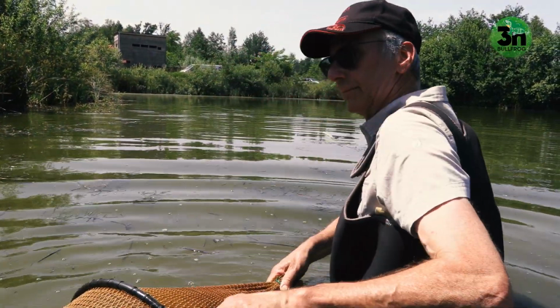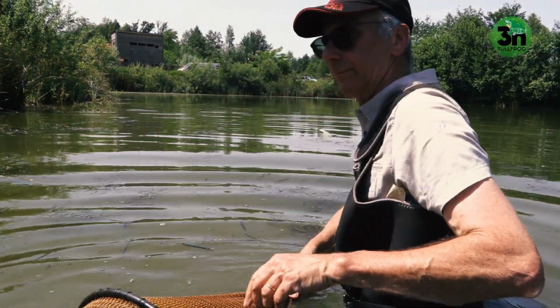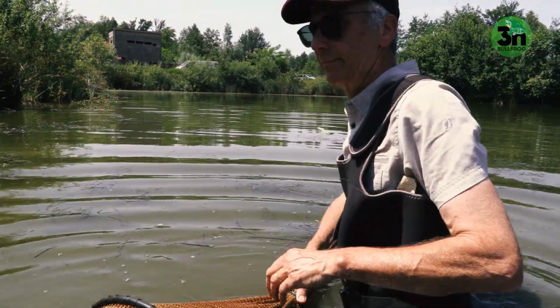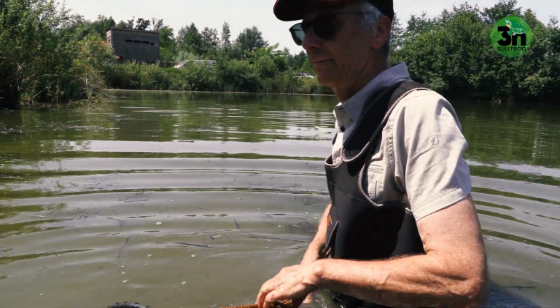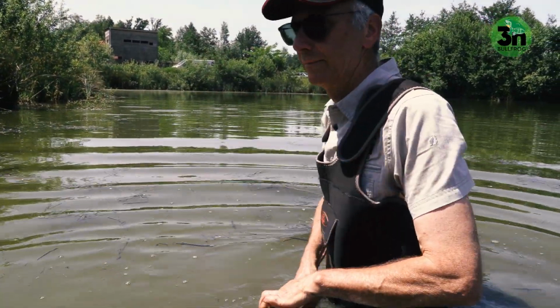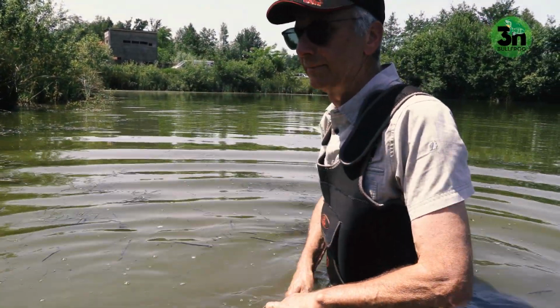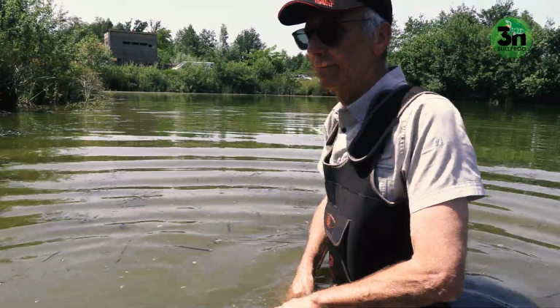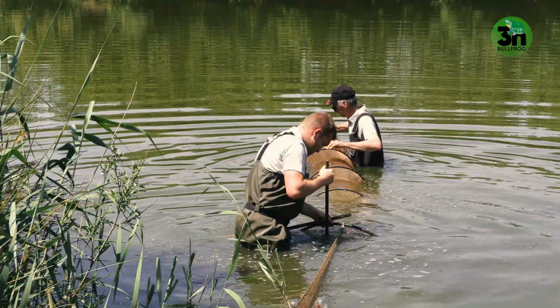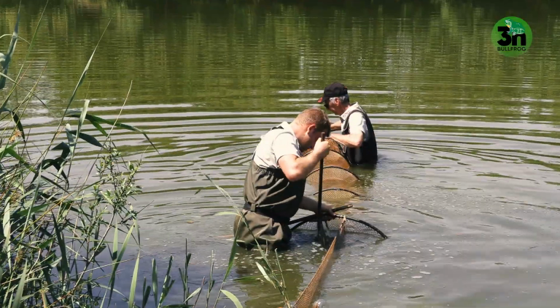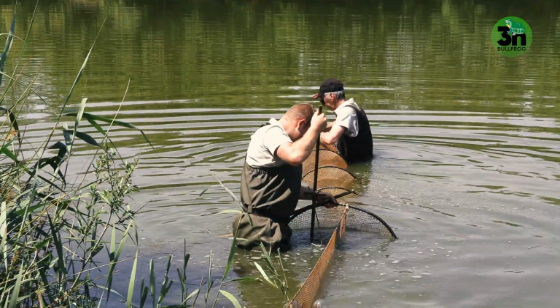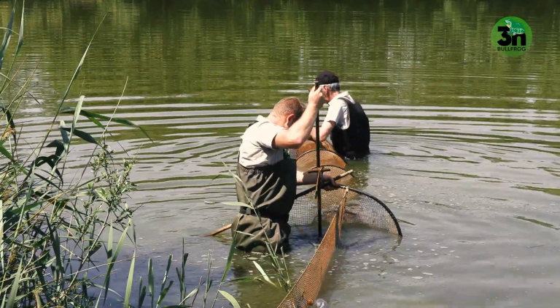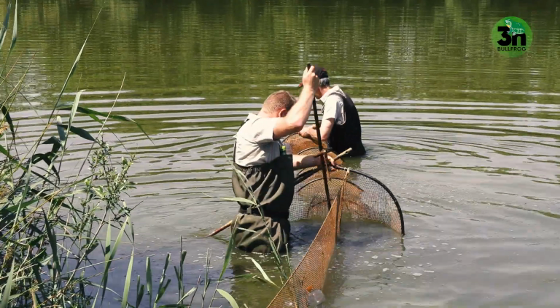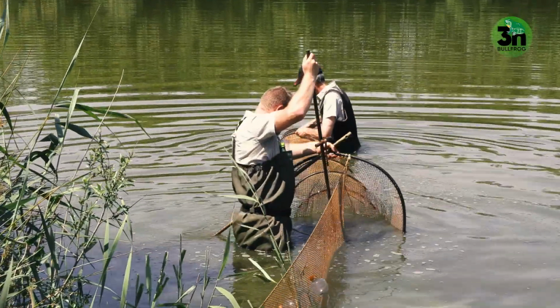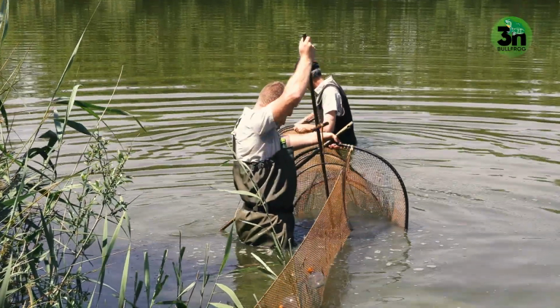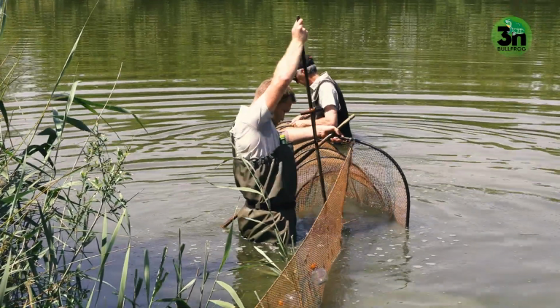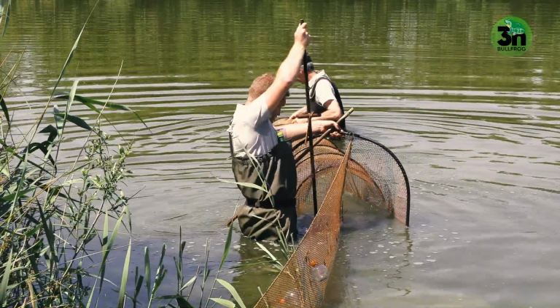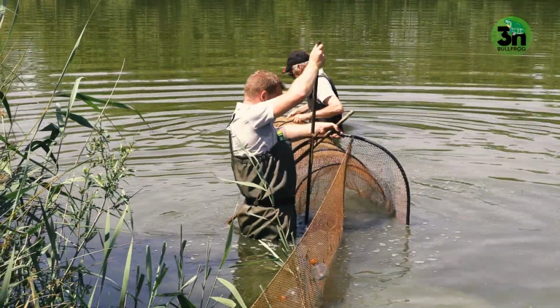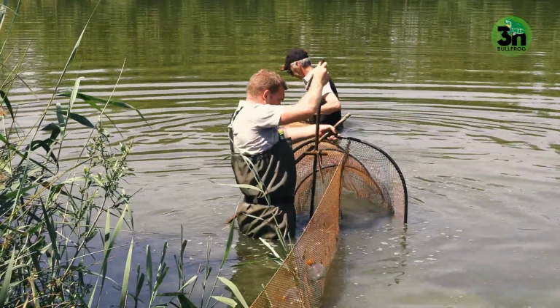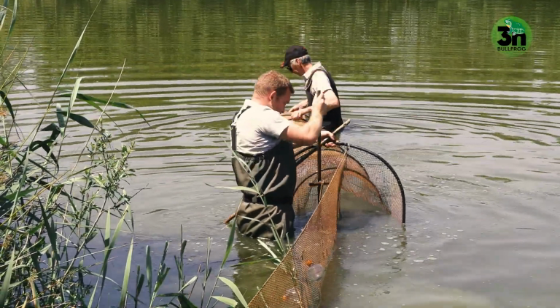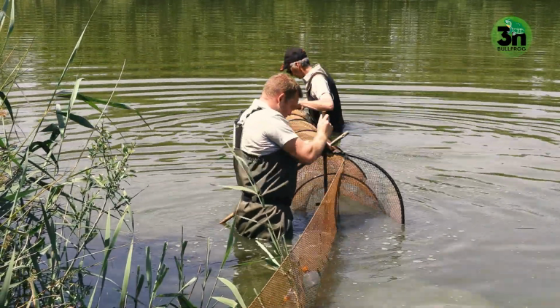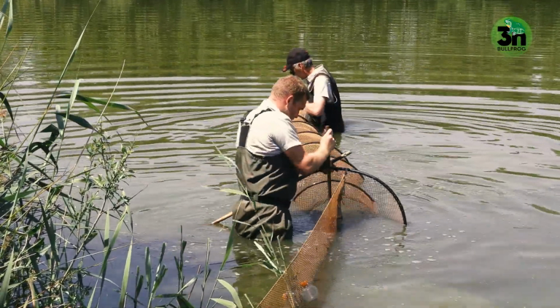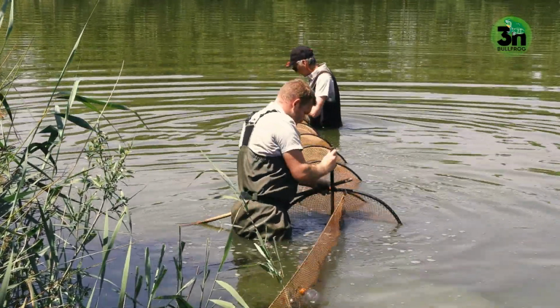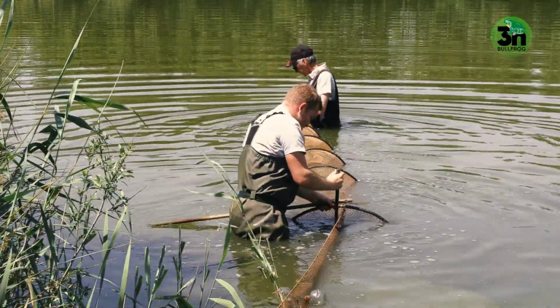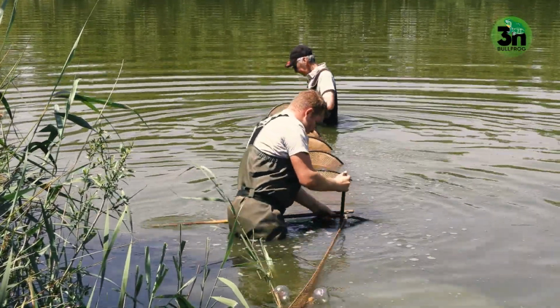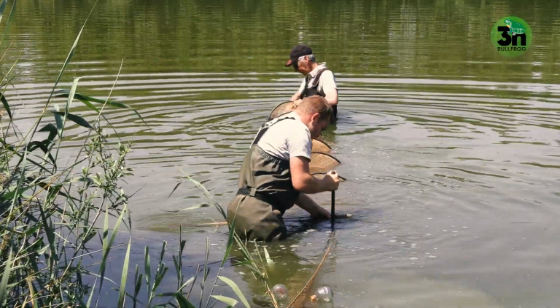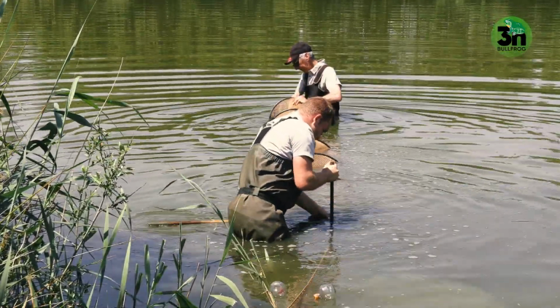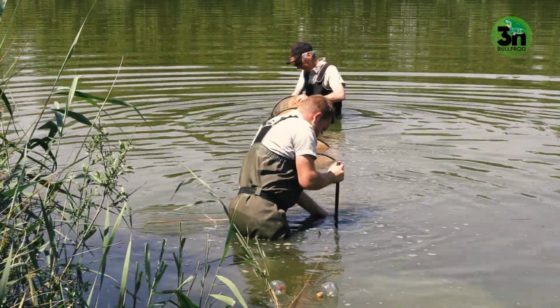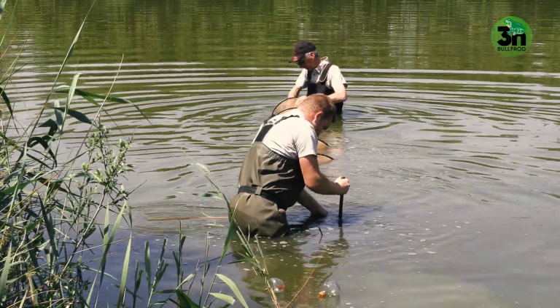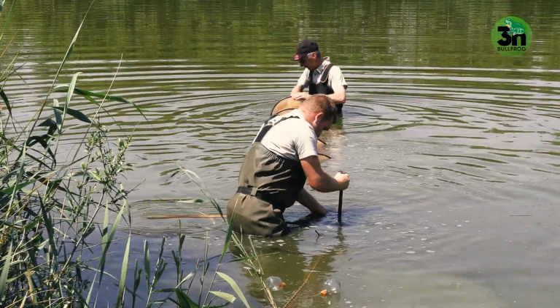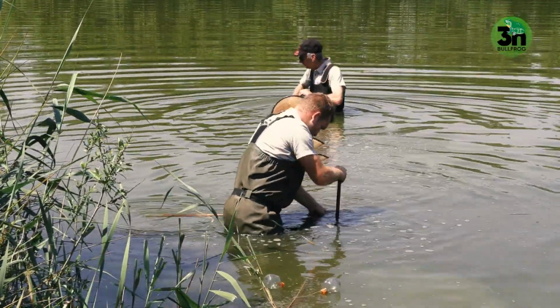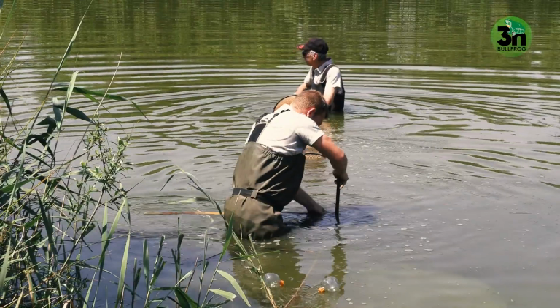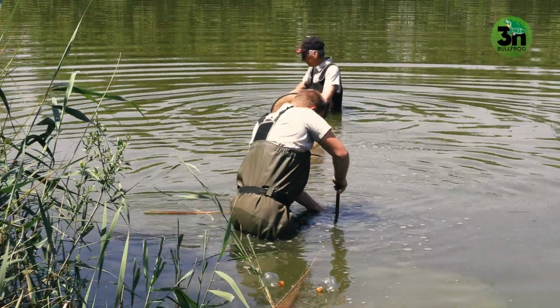We use metal pins to fix the fykes — both the lead net and the end of the fyke.